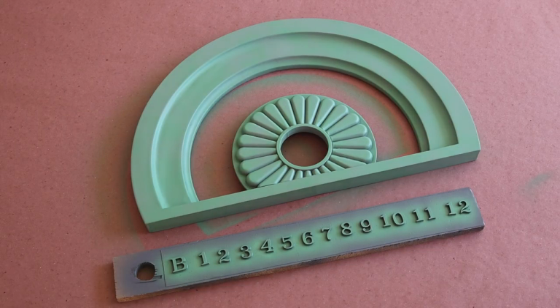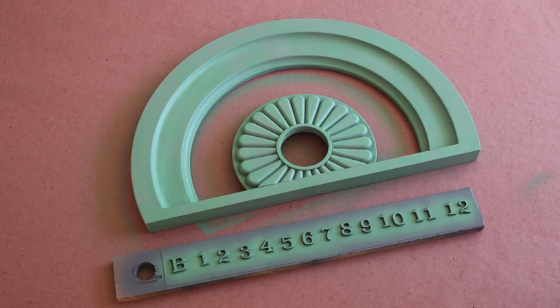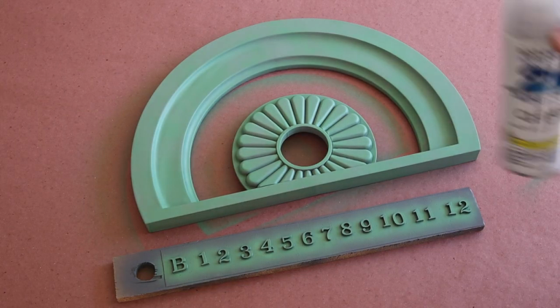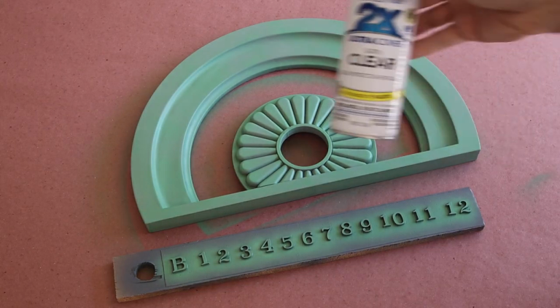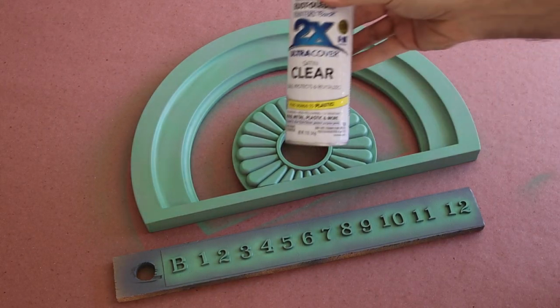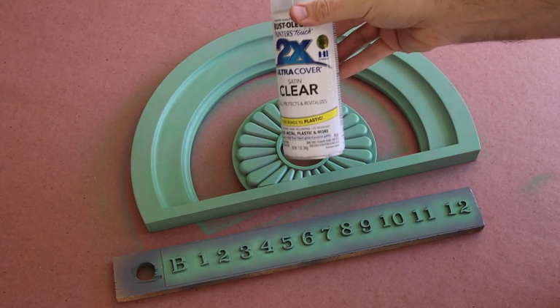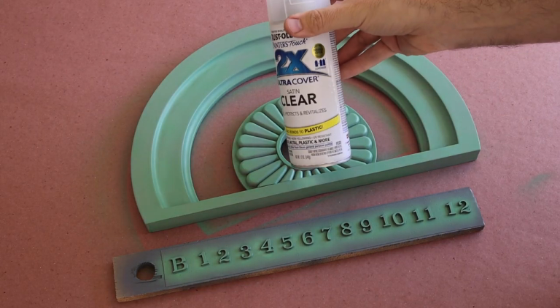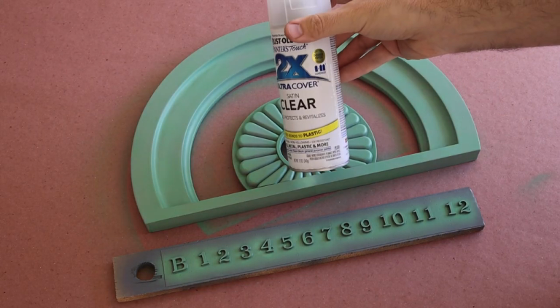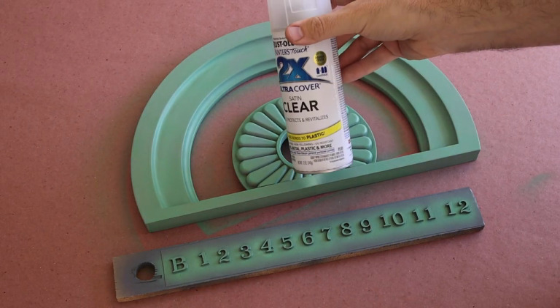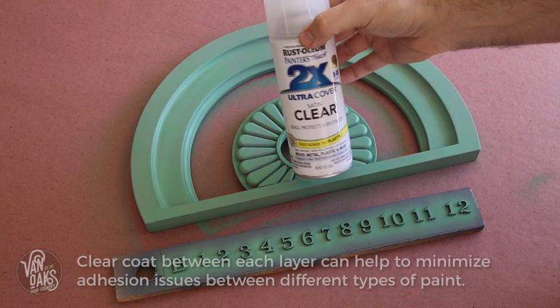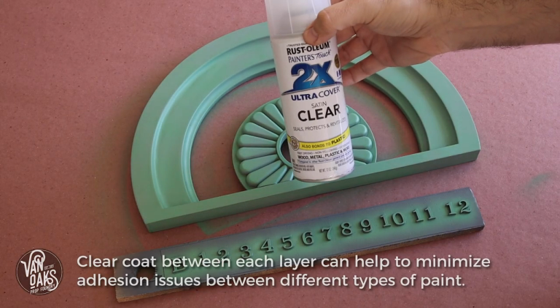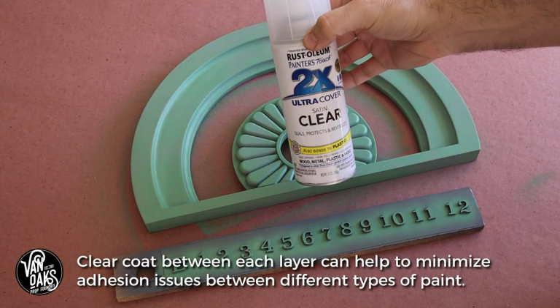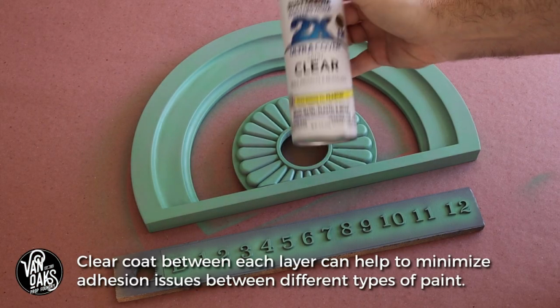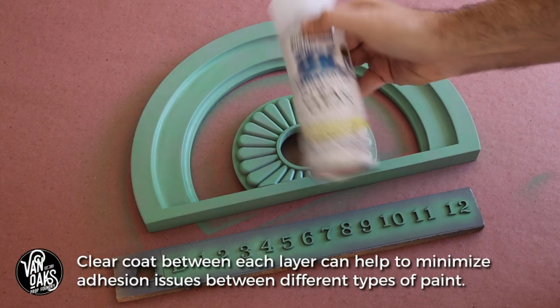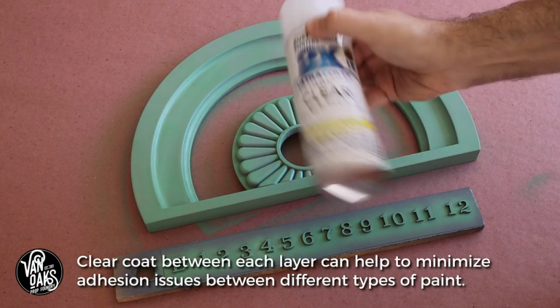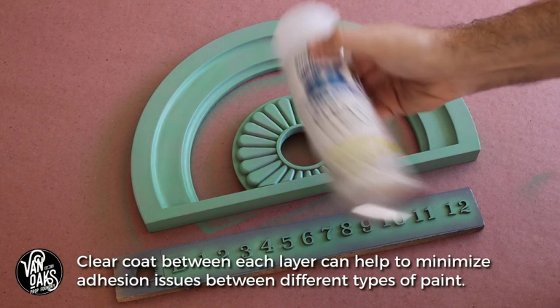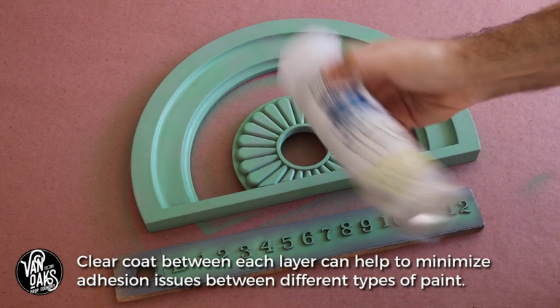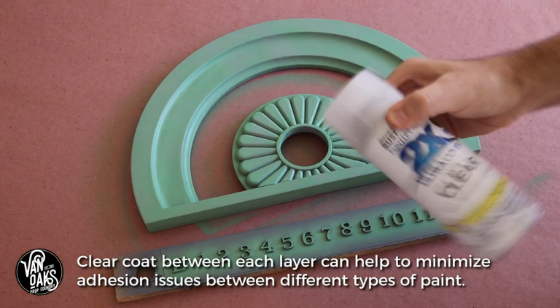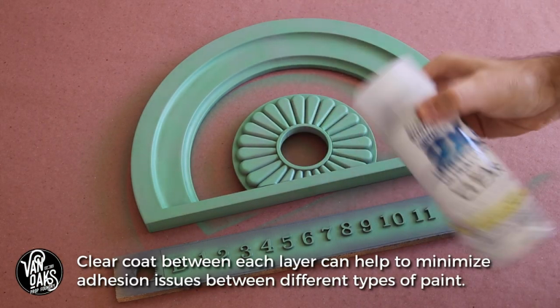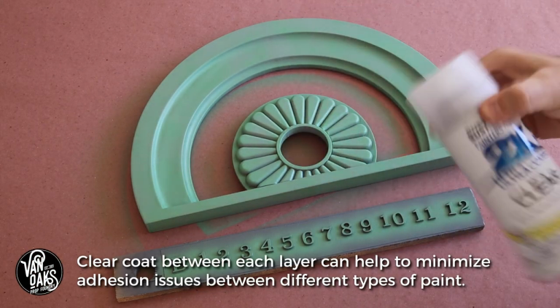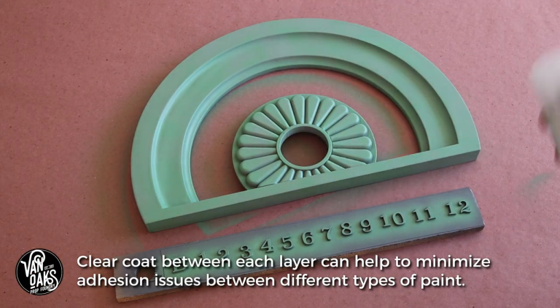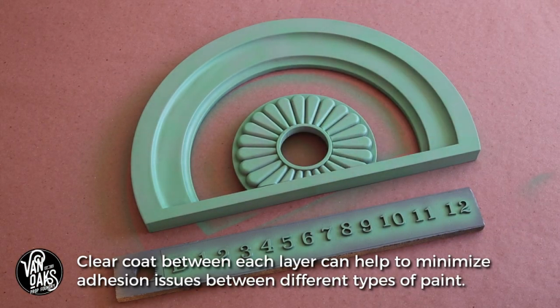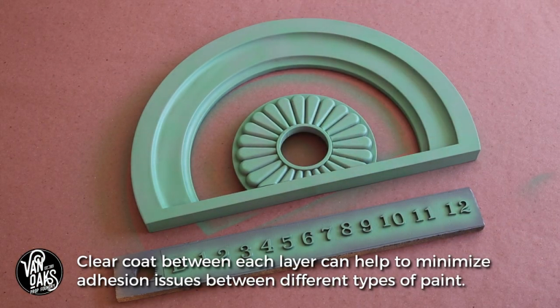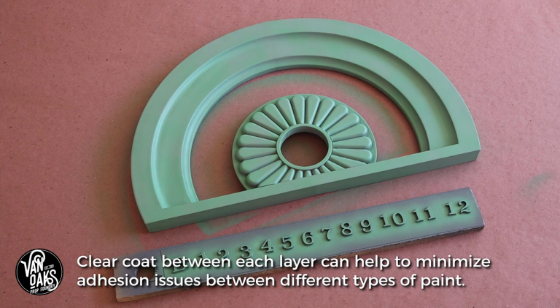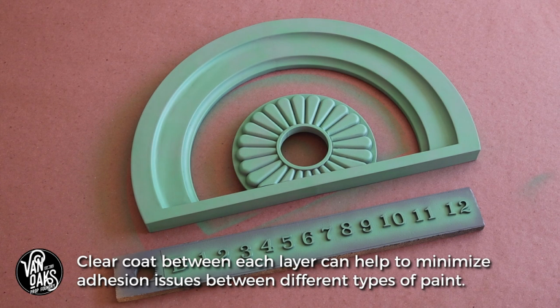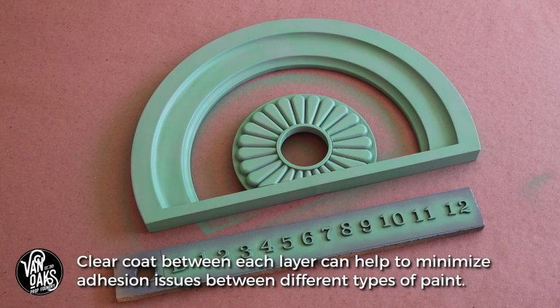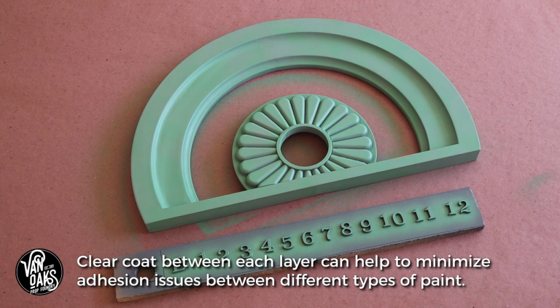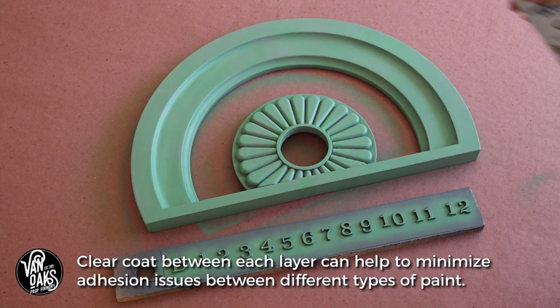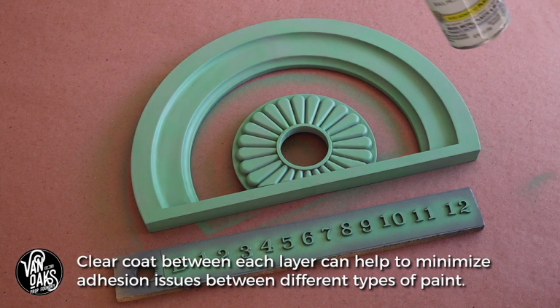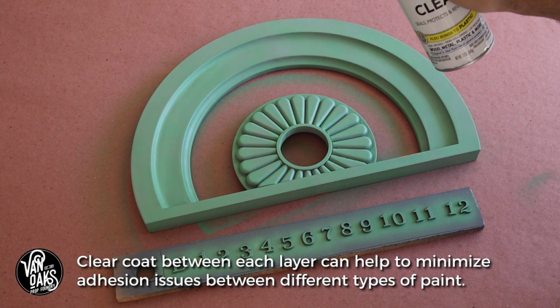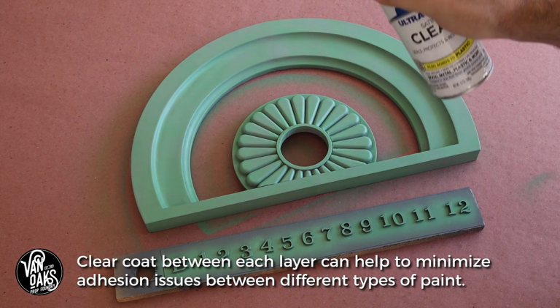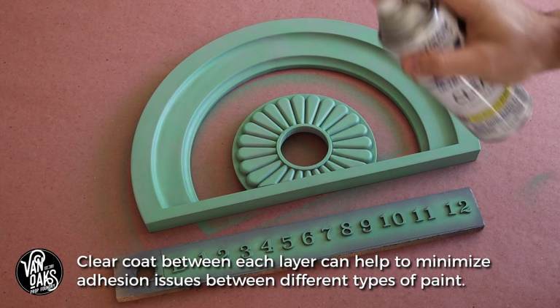Once I have good coverage and the paint has had a chance to dry, I'll give it a satin clear coat to seal in the paint.